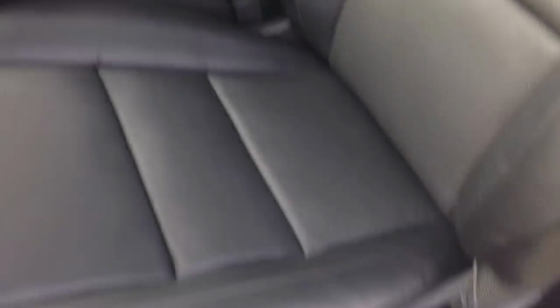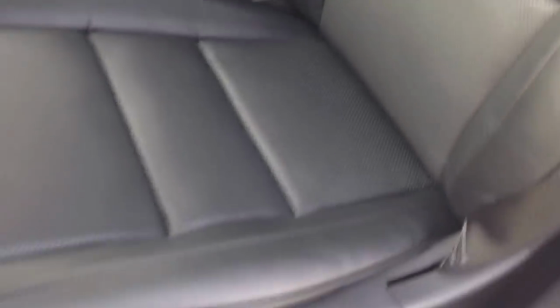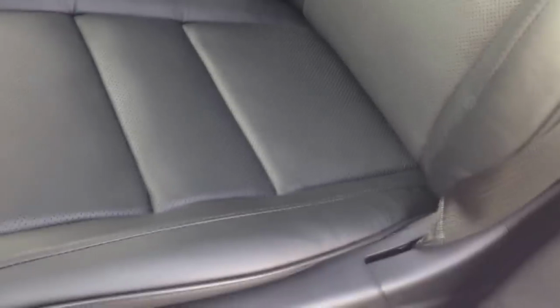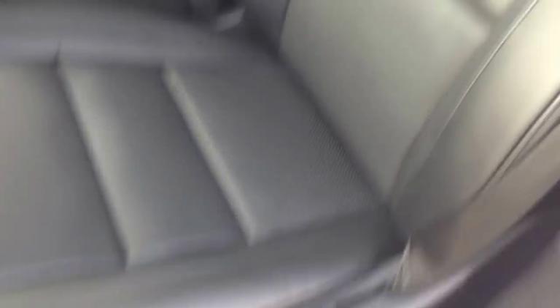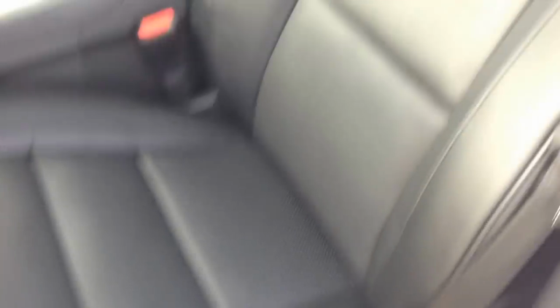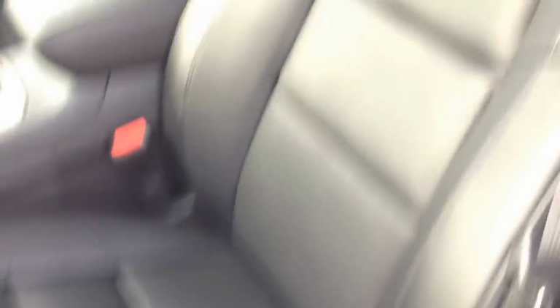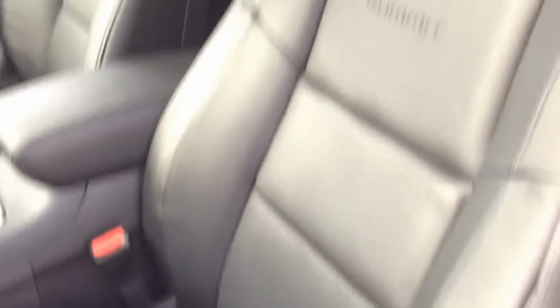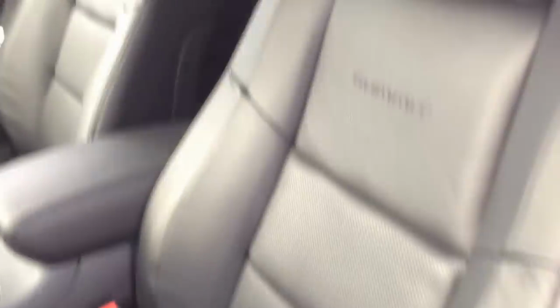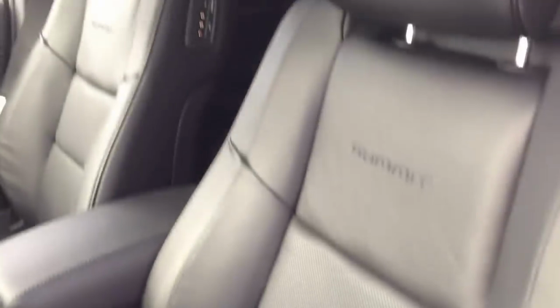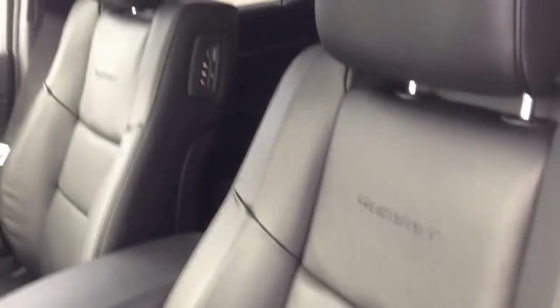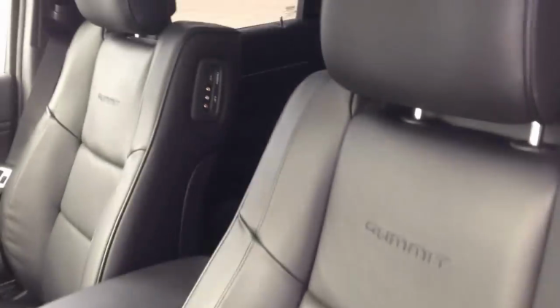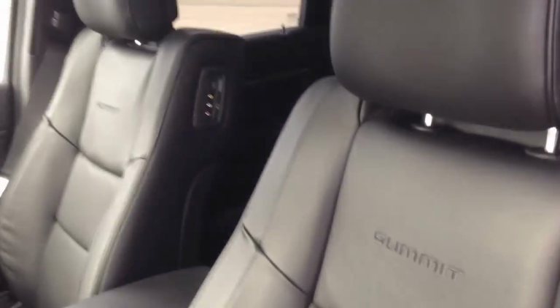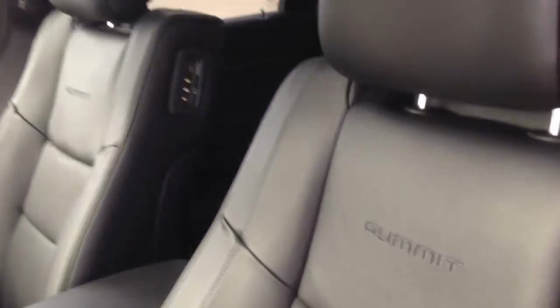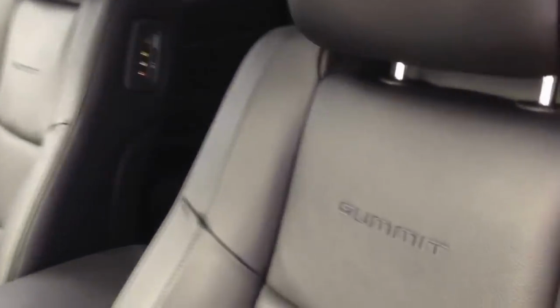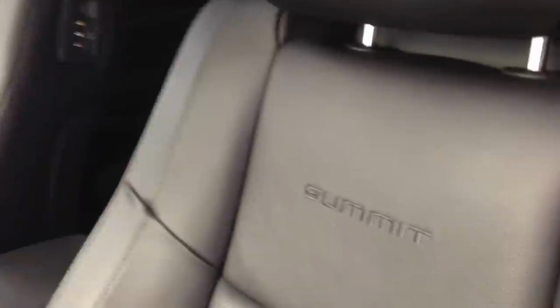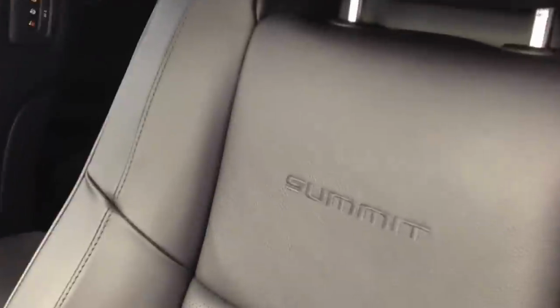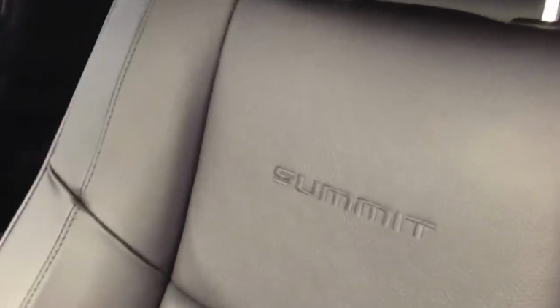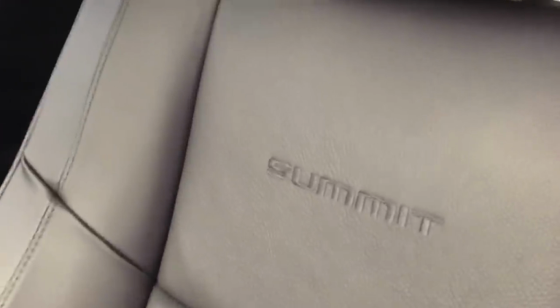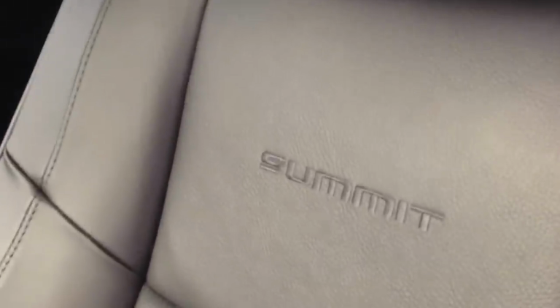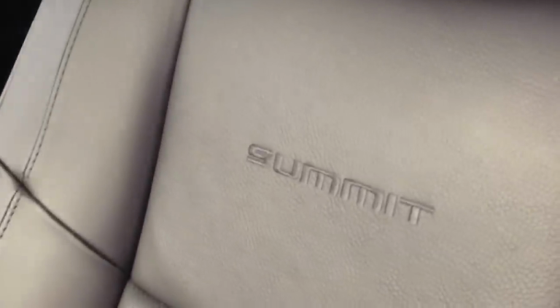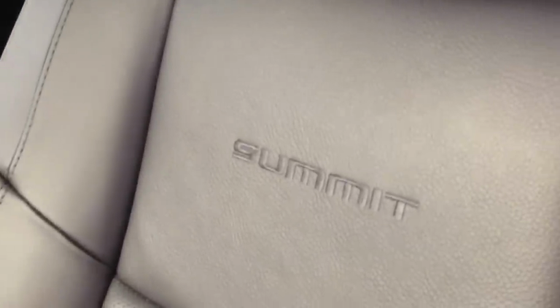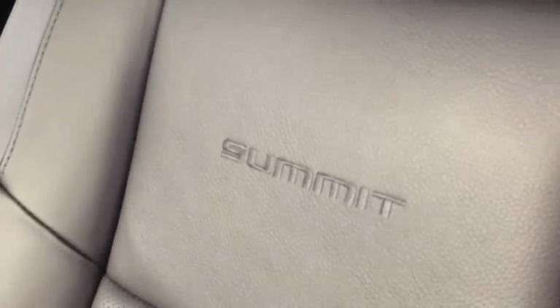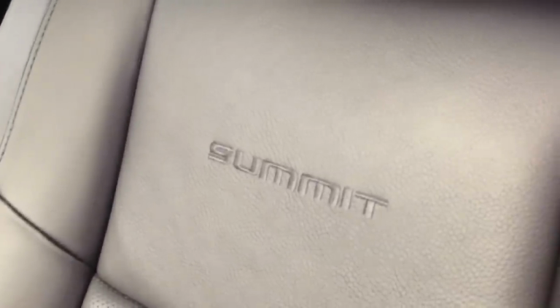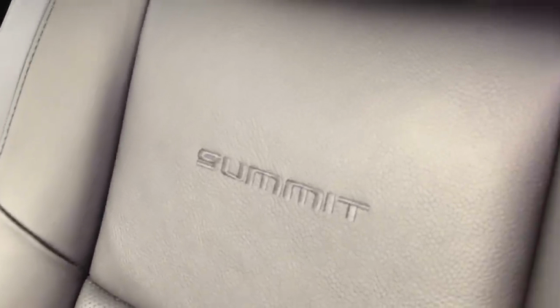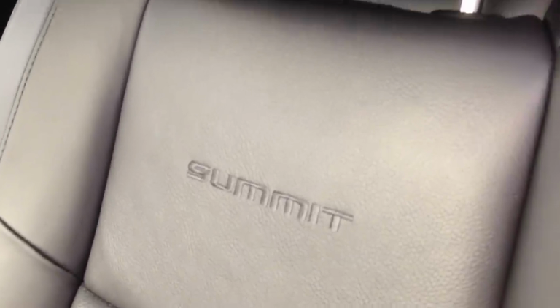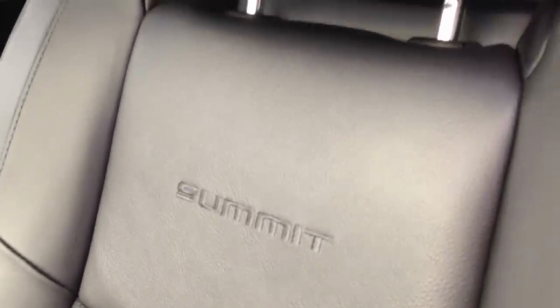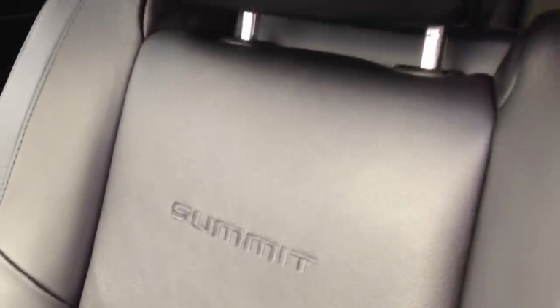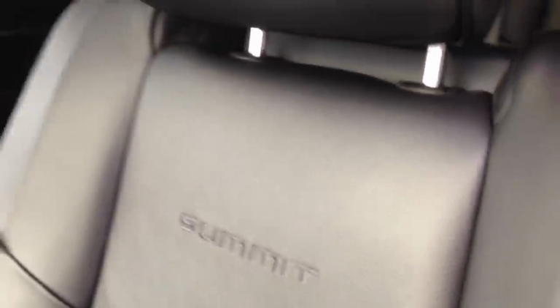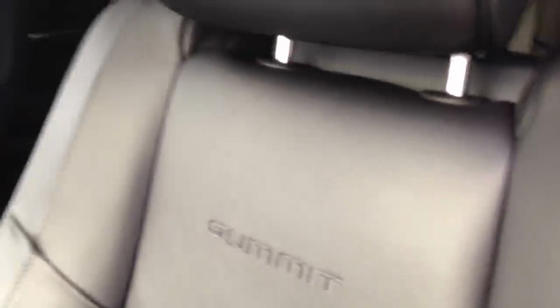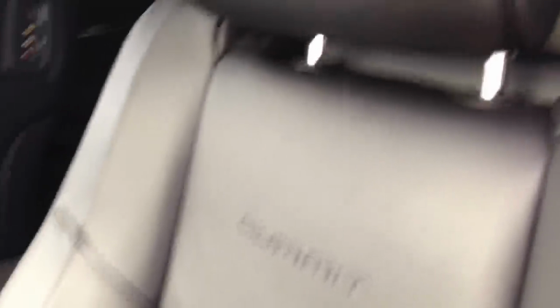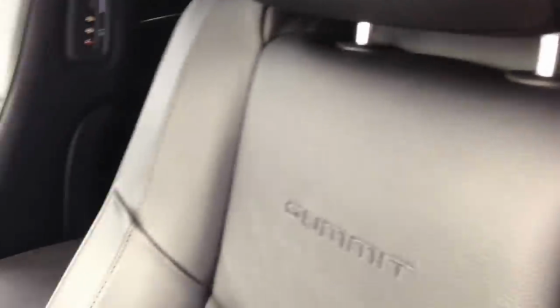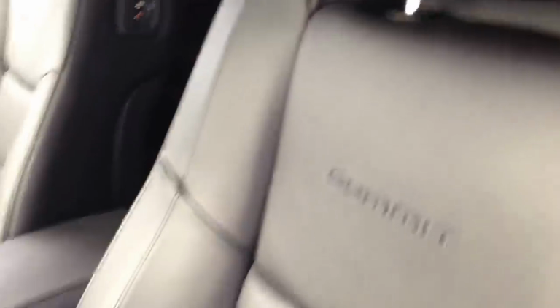Beautiful, very comfortable black leather interior, with Summit embroidered on the back of the seats here.